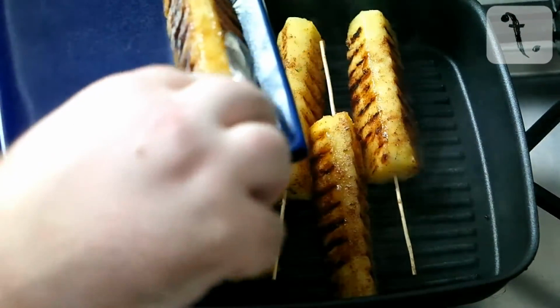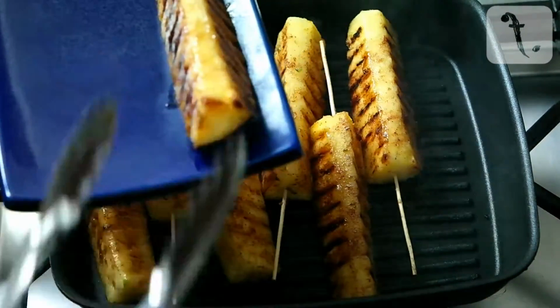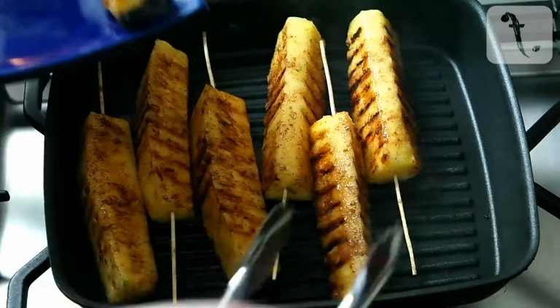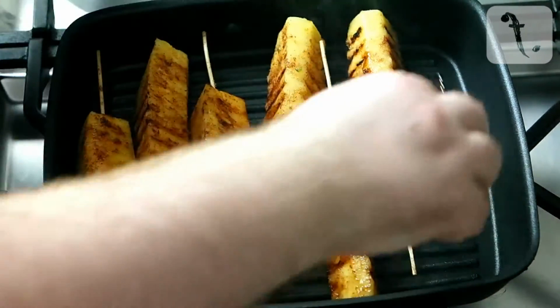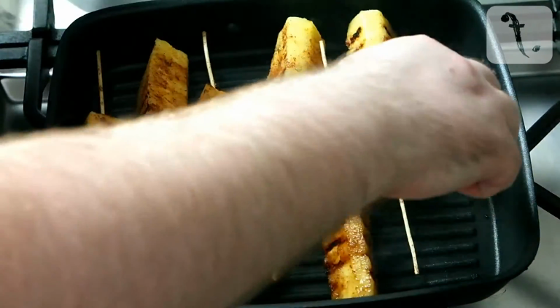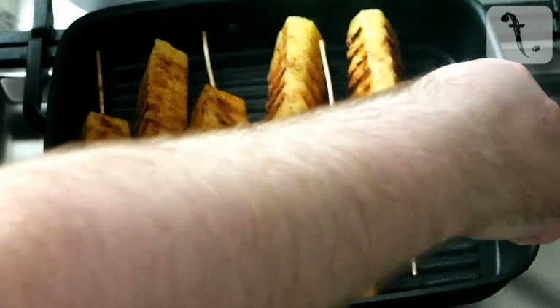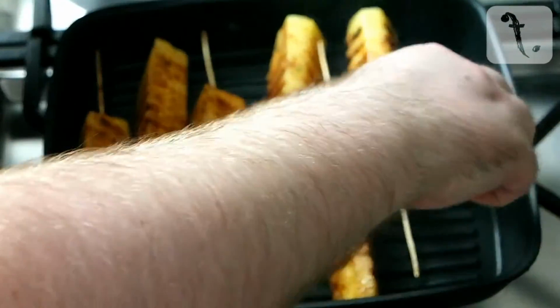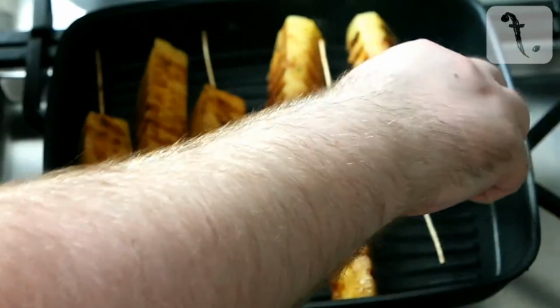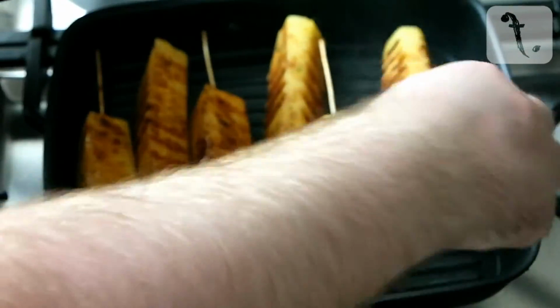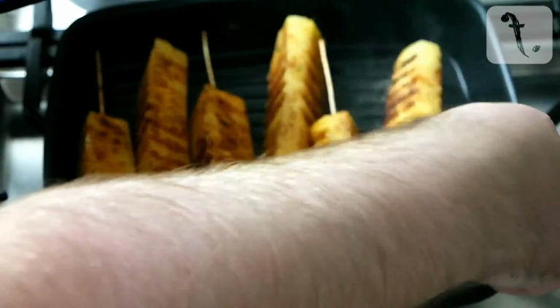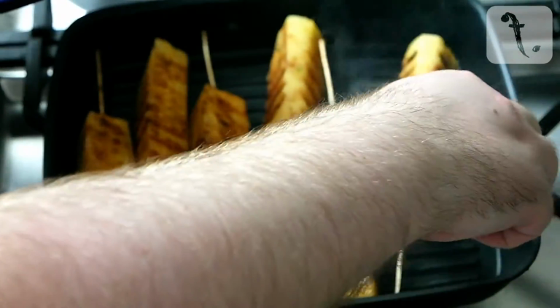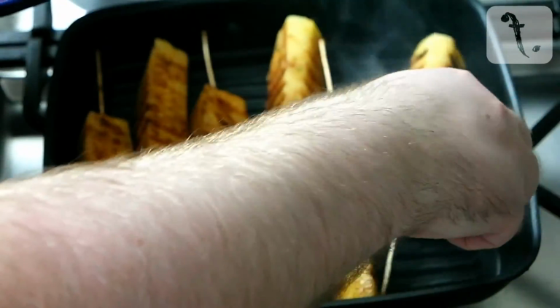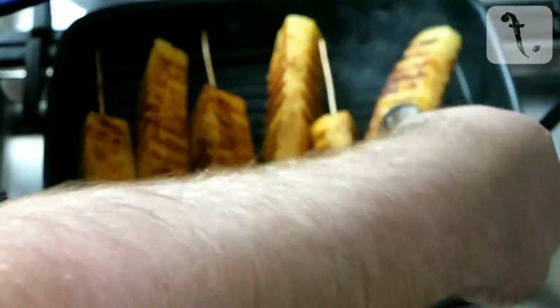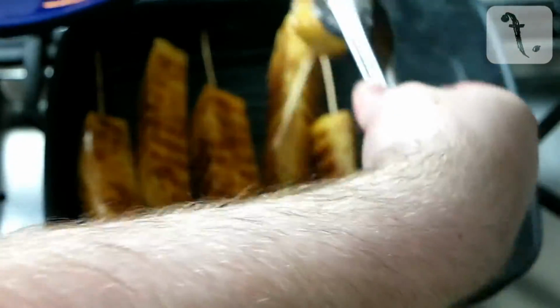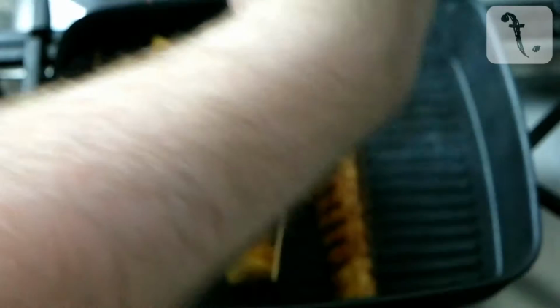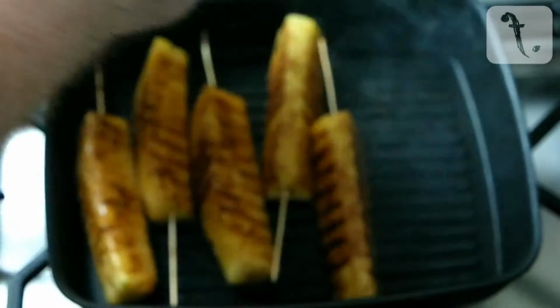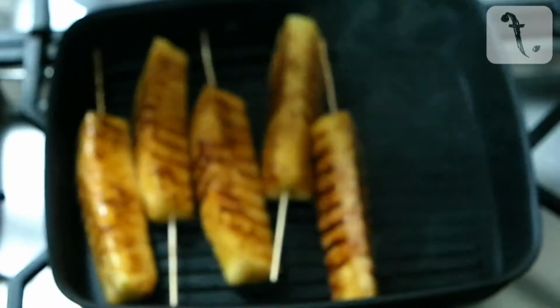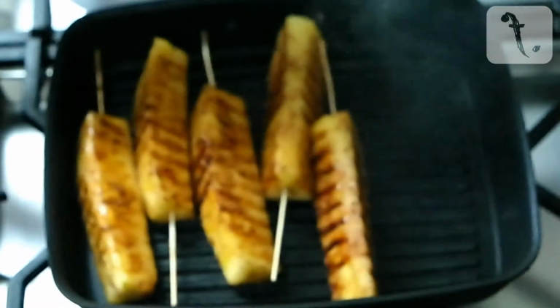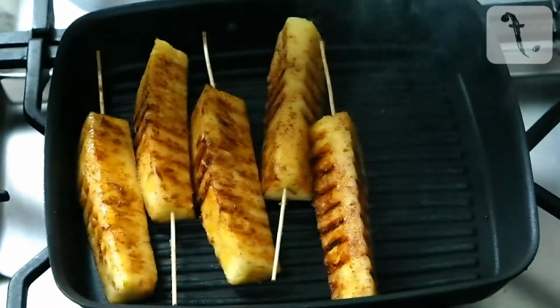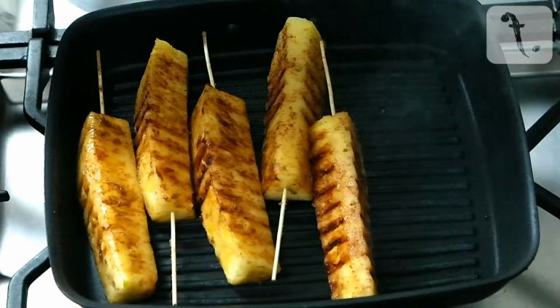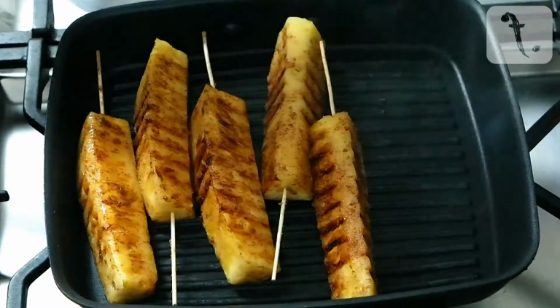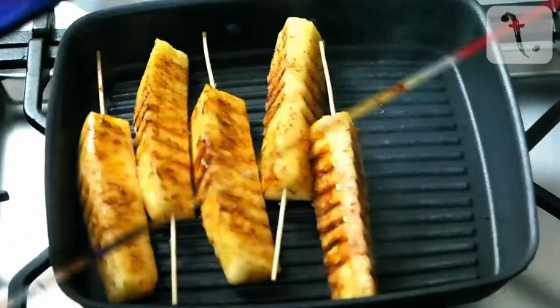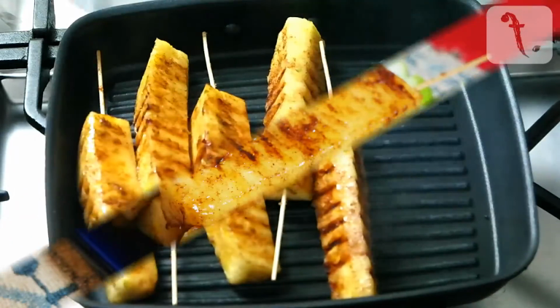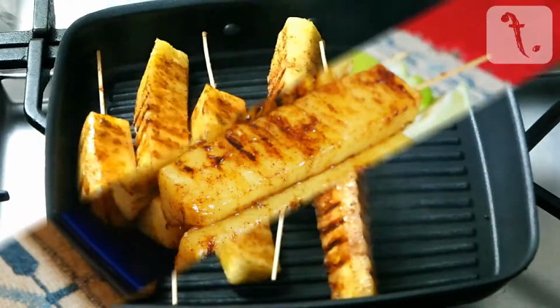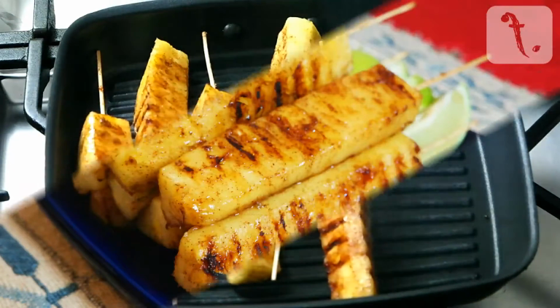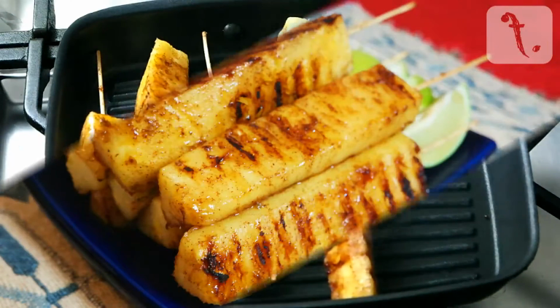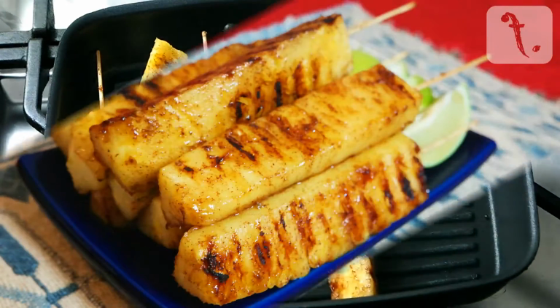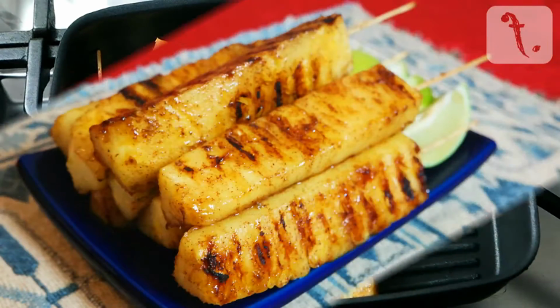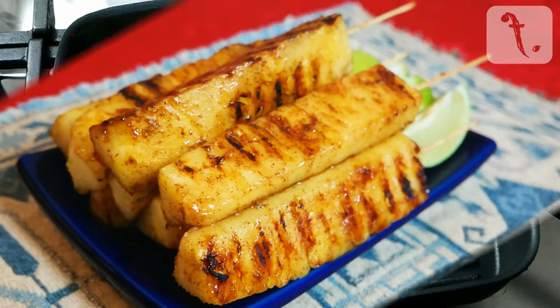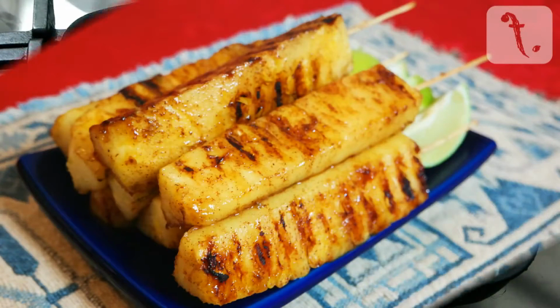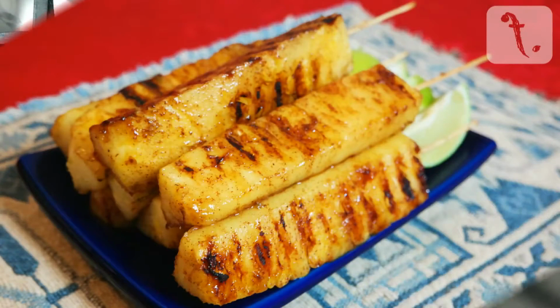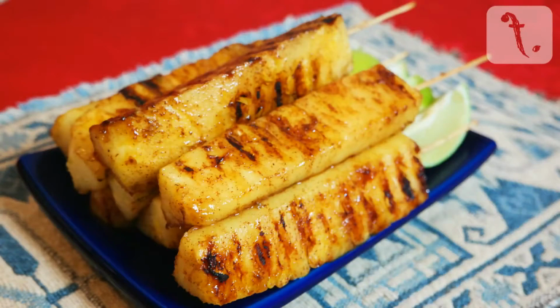Once marked on each side, remove from the pan and serve warm with wedges of the lime you zested earlier.